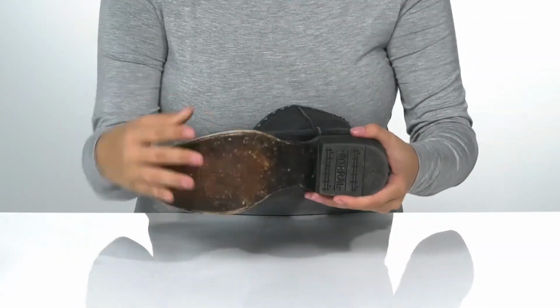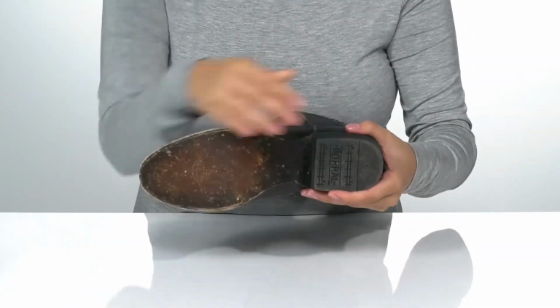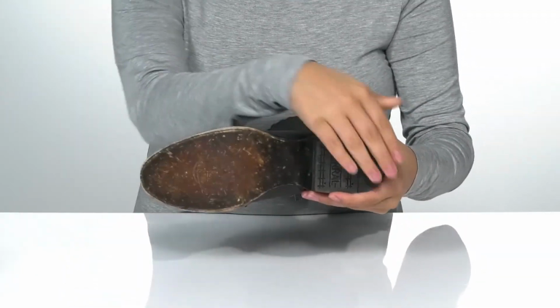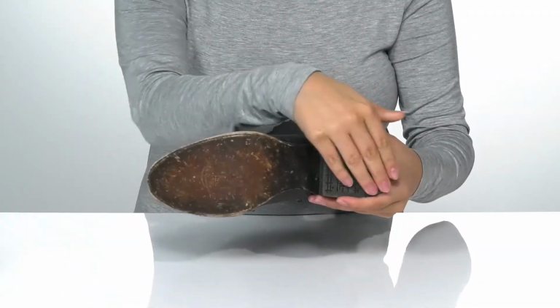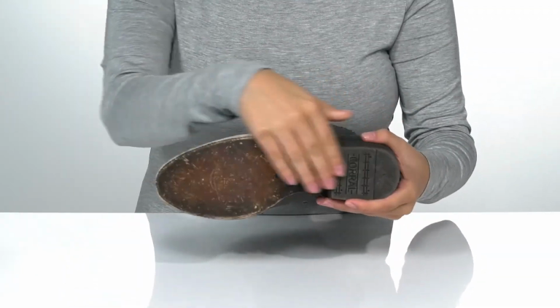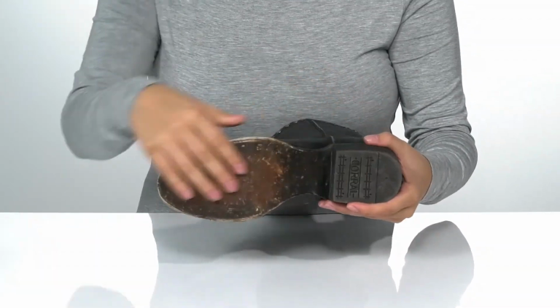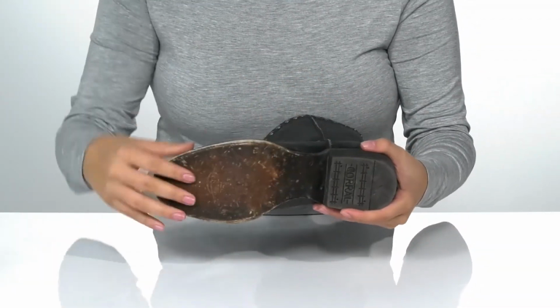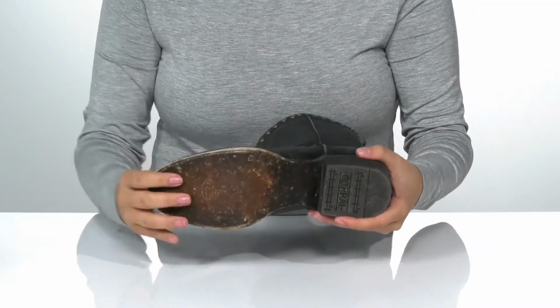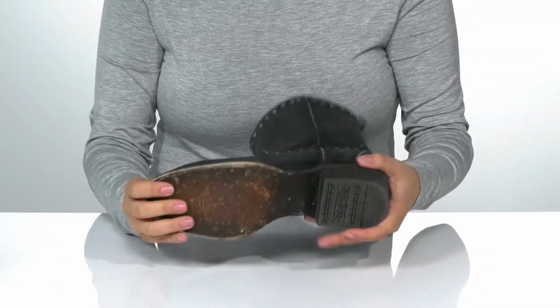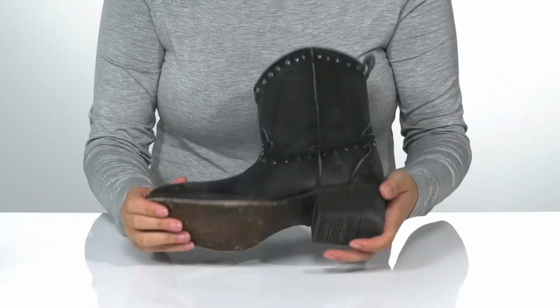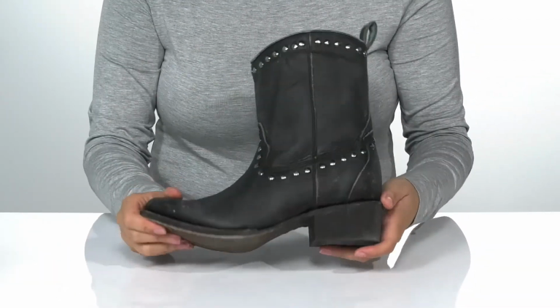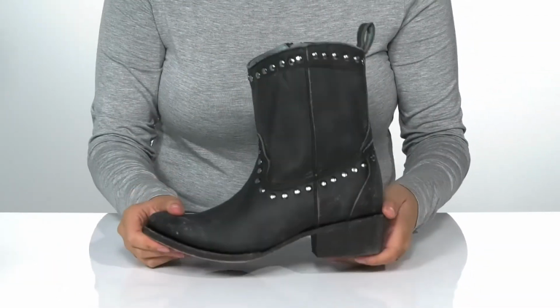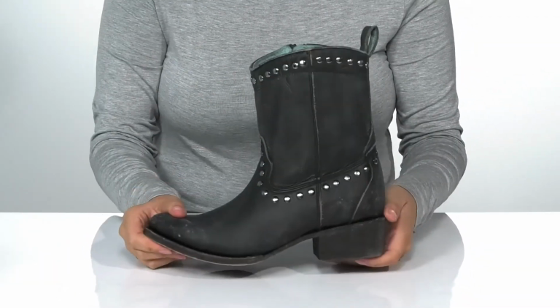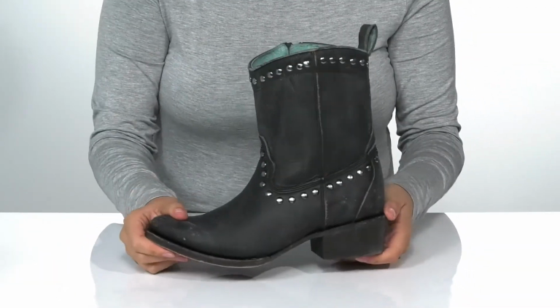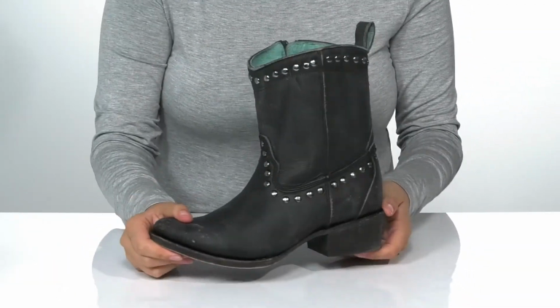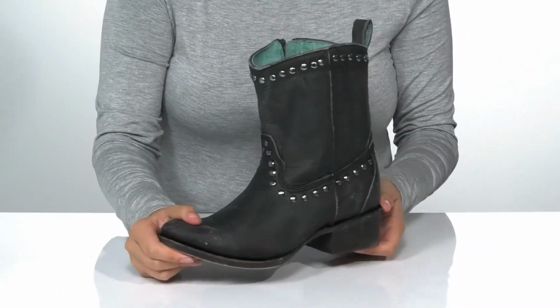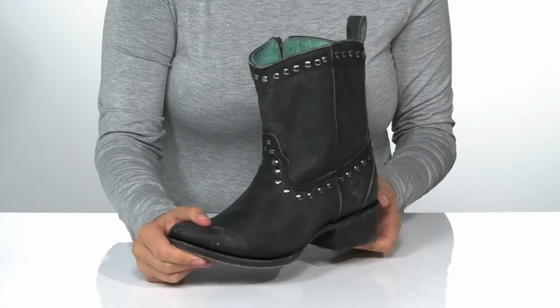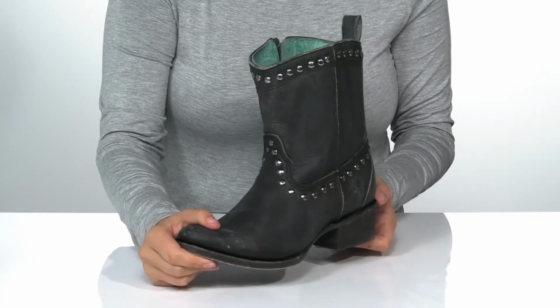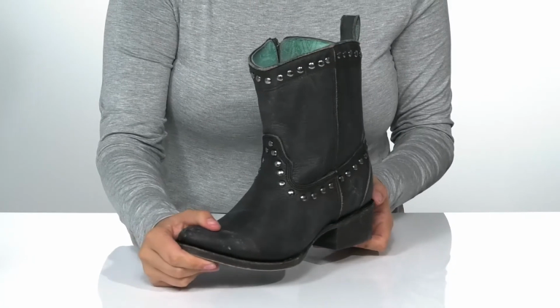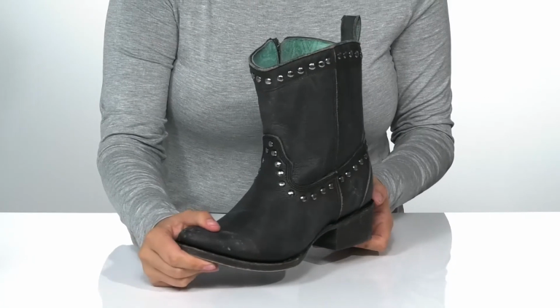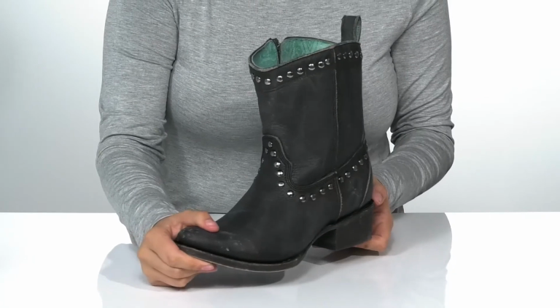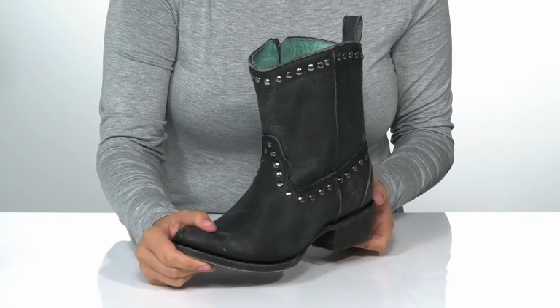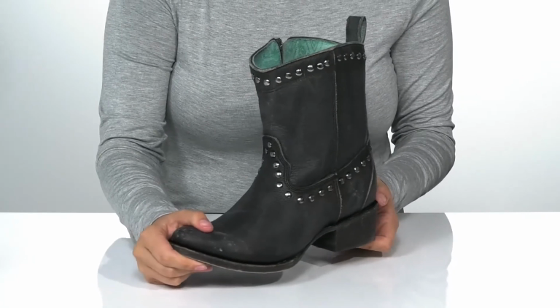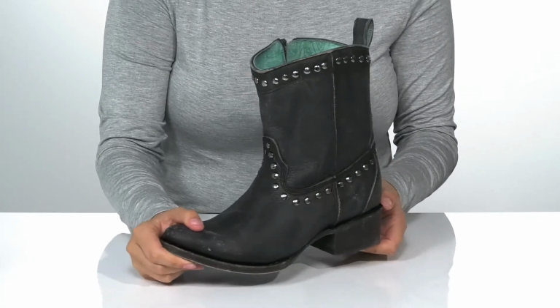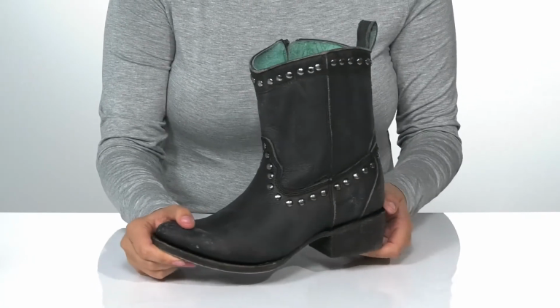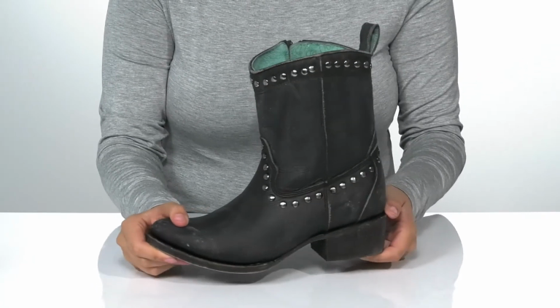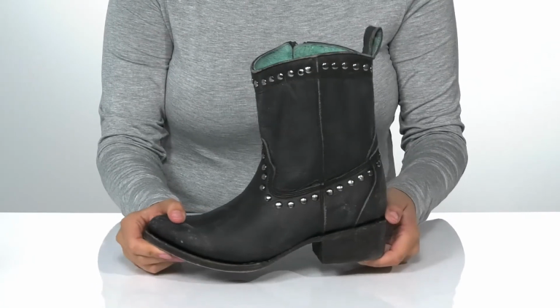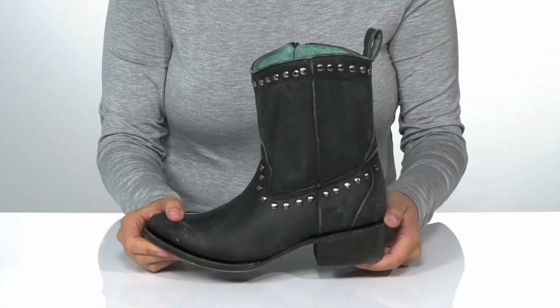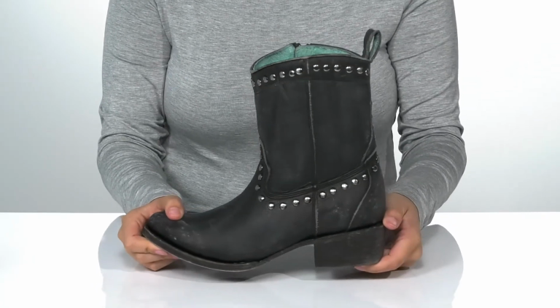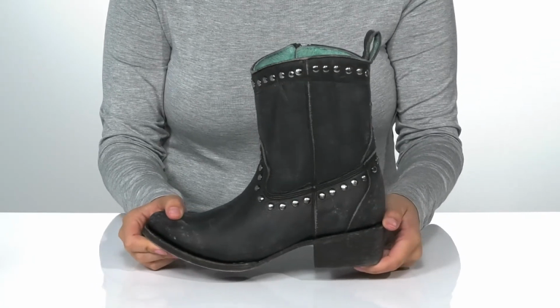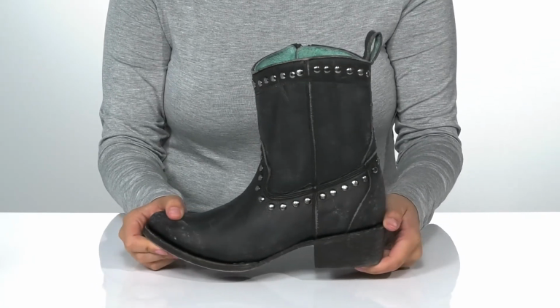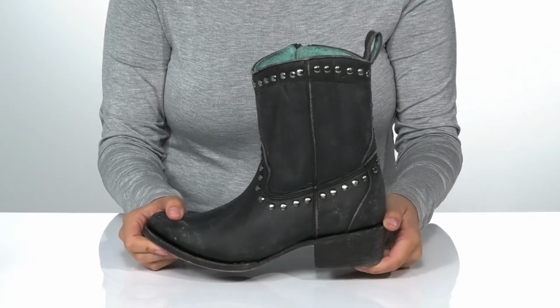Underneath is lightly textured for traction, and I think these would pair very well with some black skinny jeans.